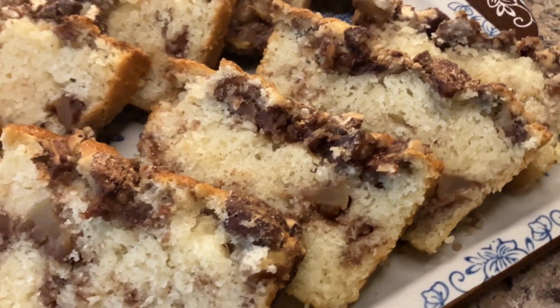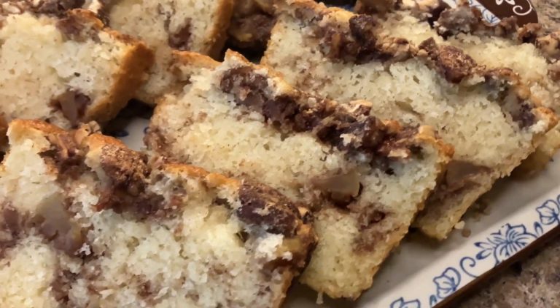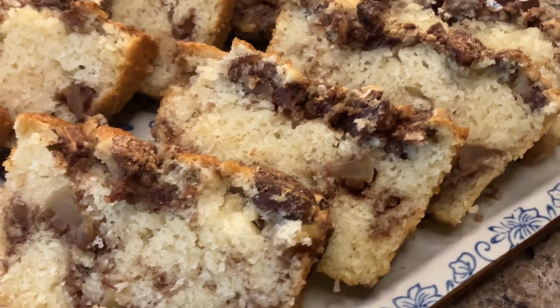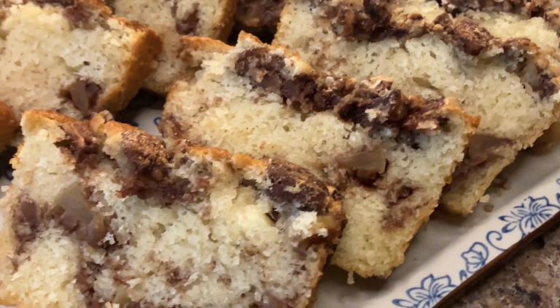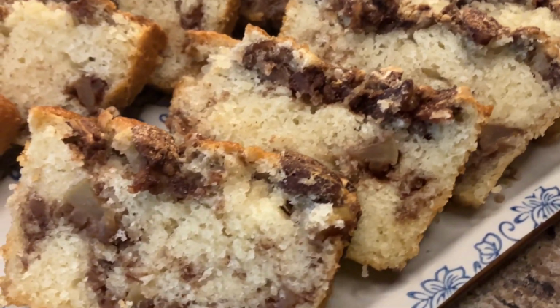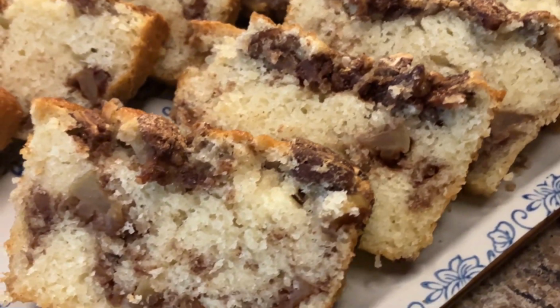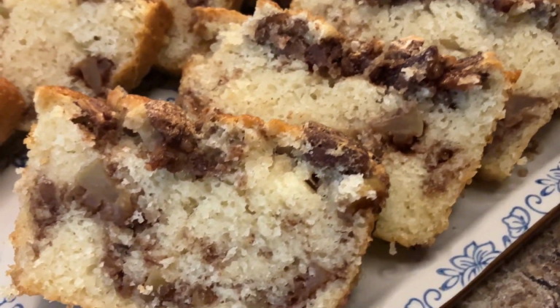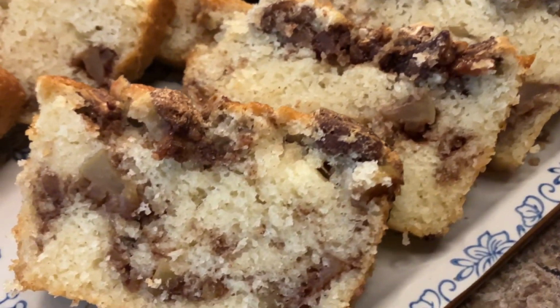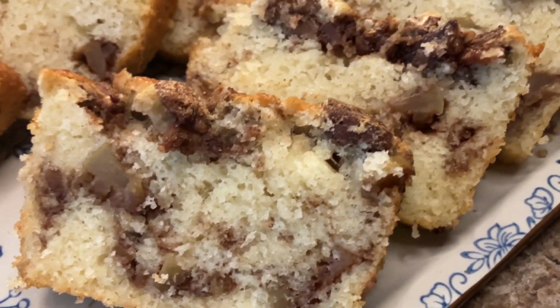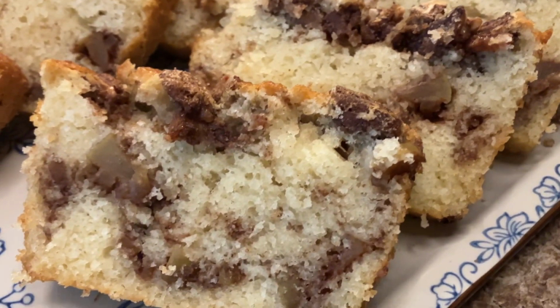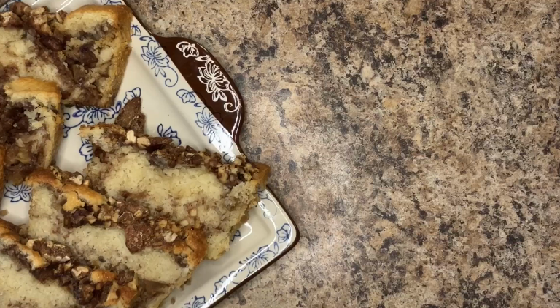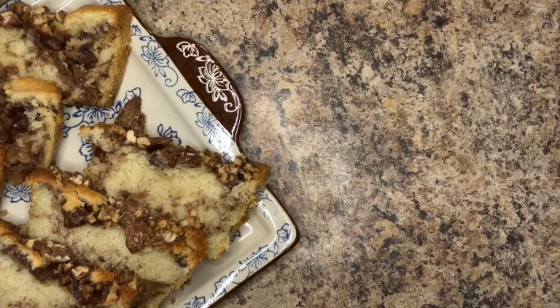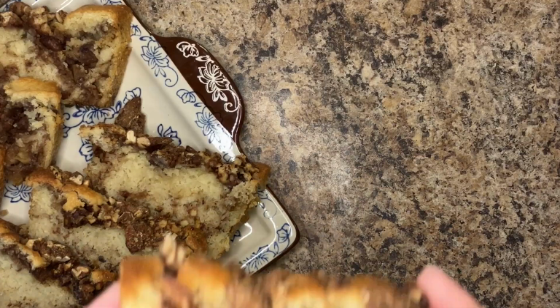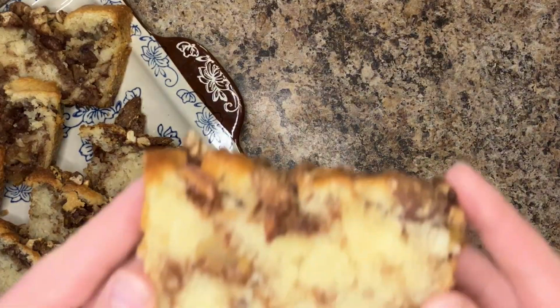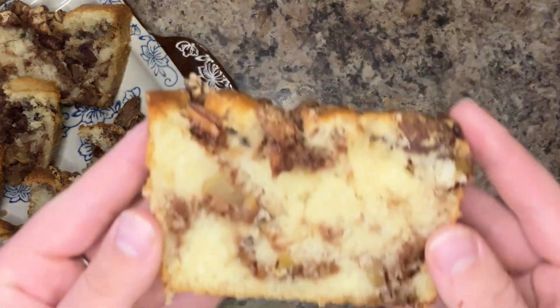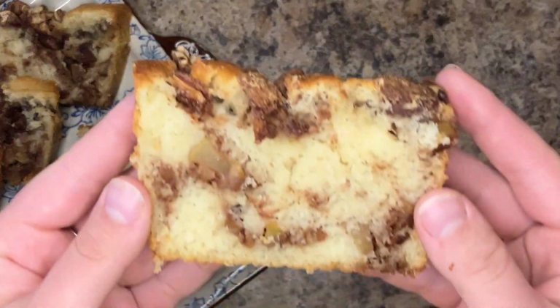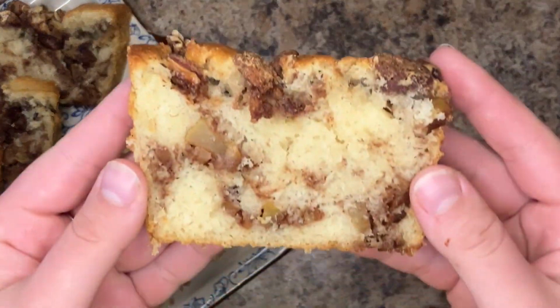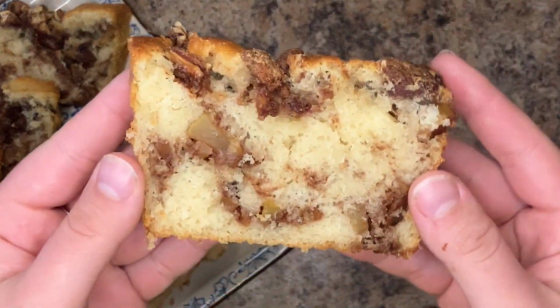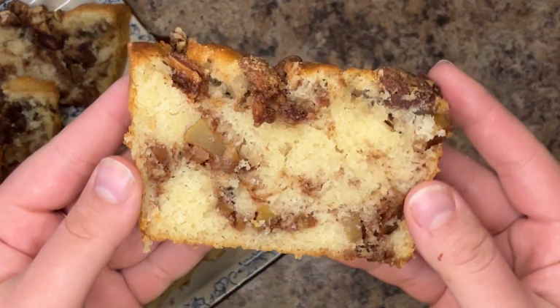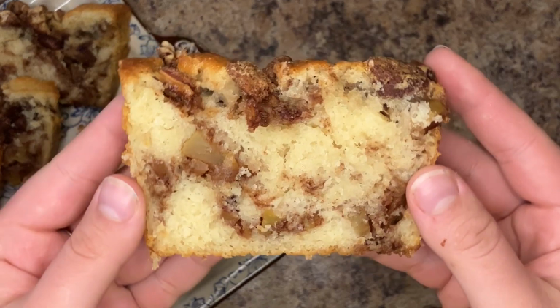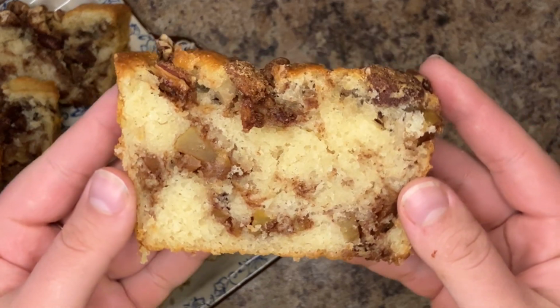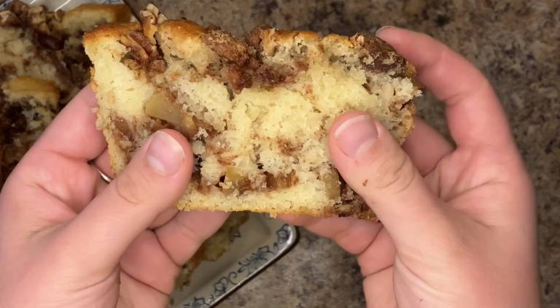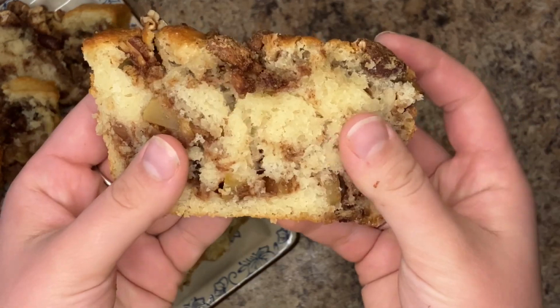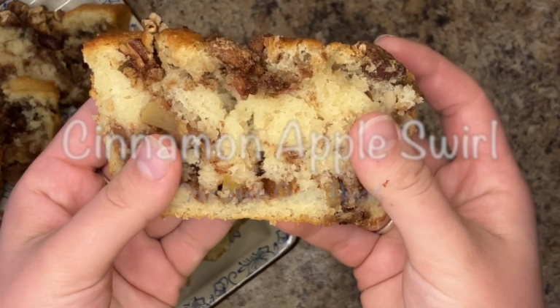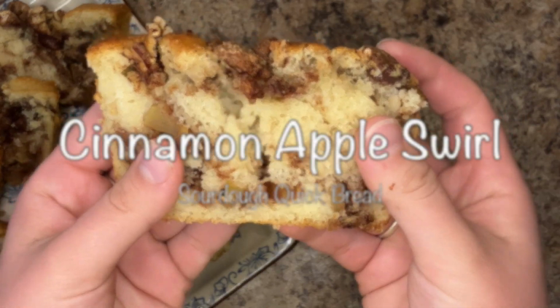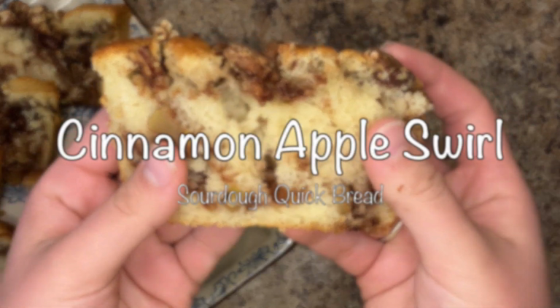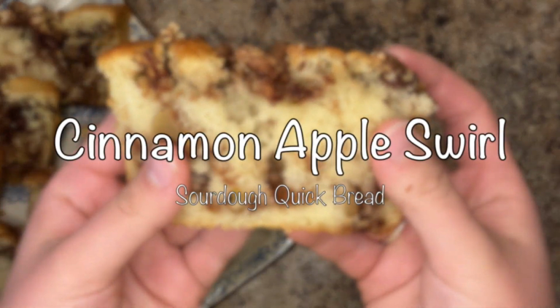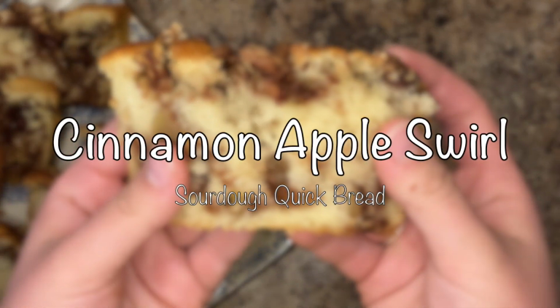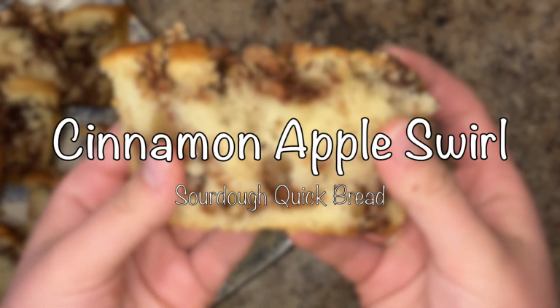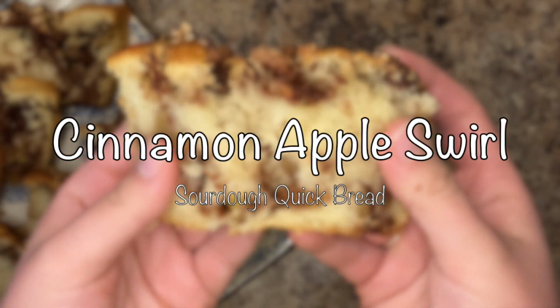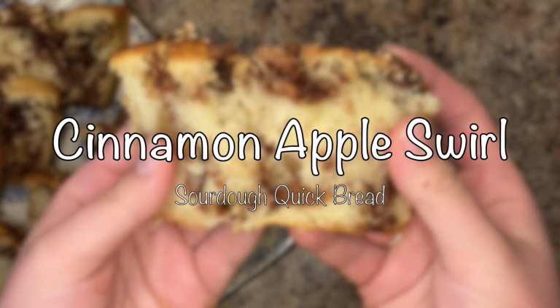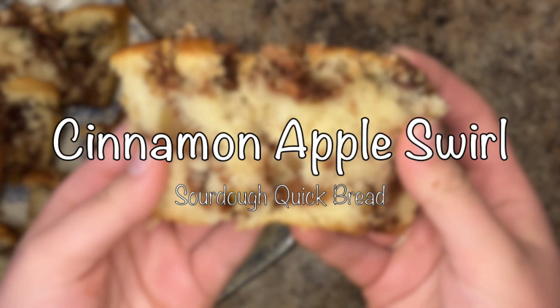Cool in the pan for at least 20 minutes before removing. Enjoy!